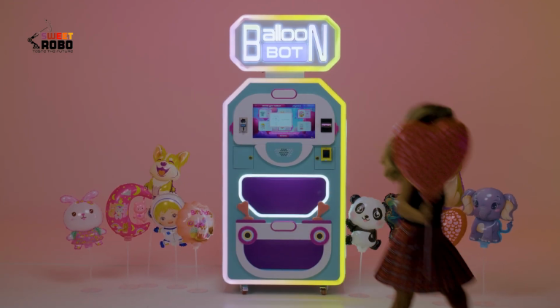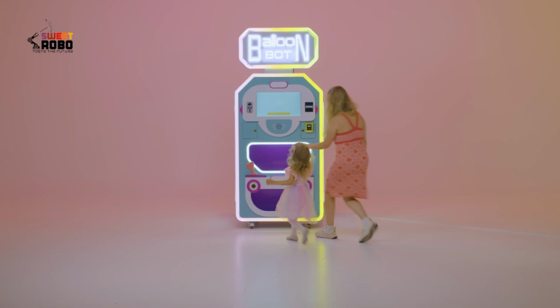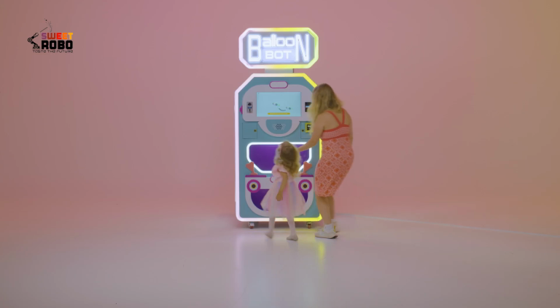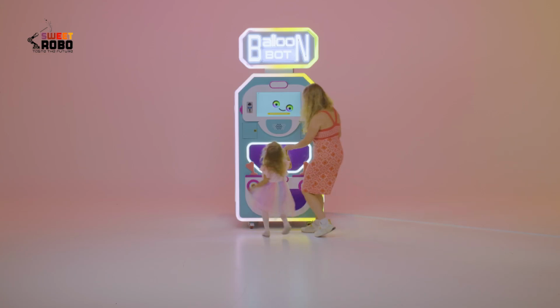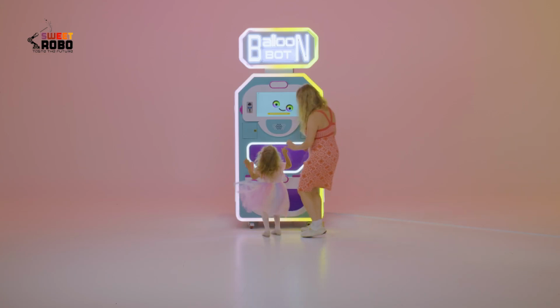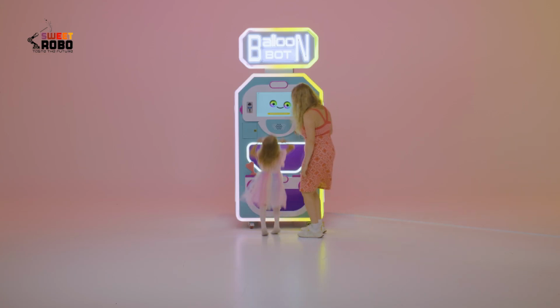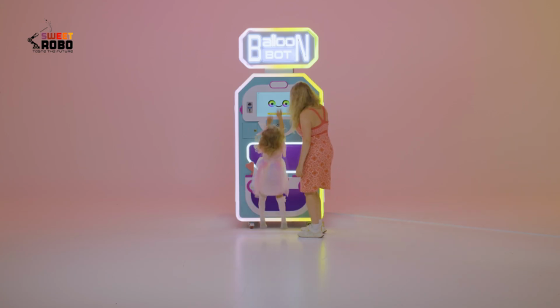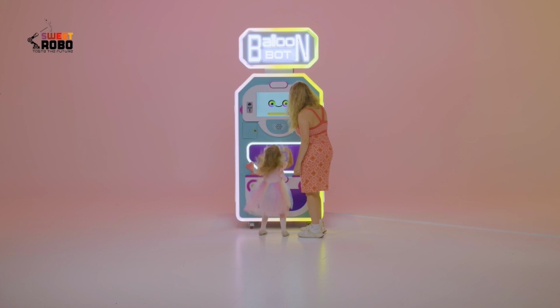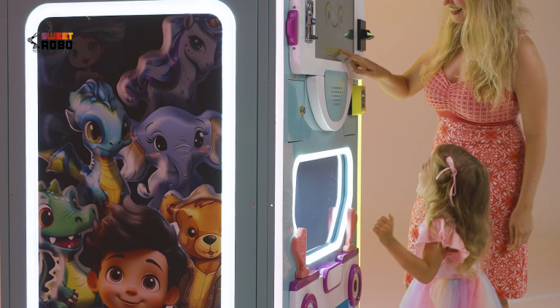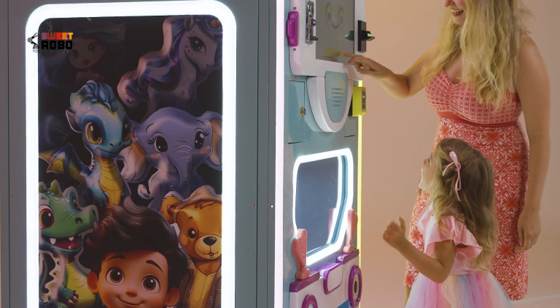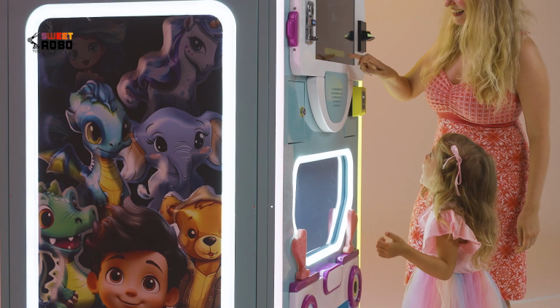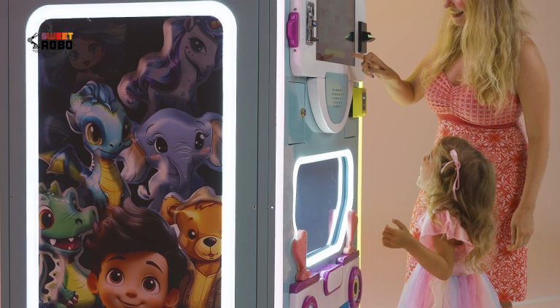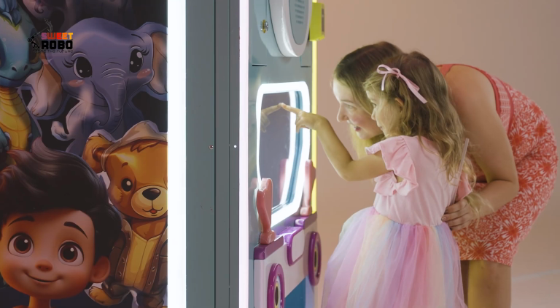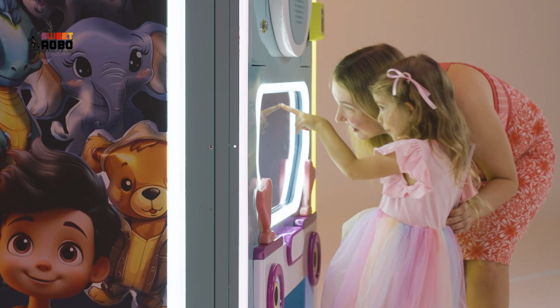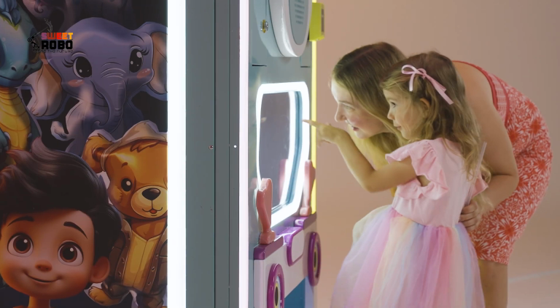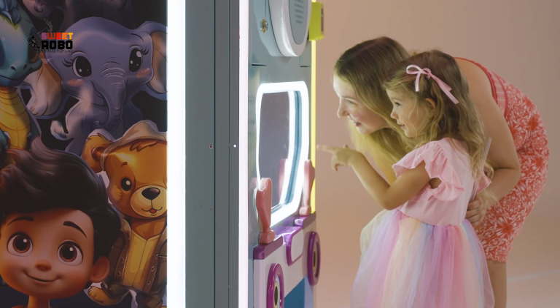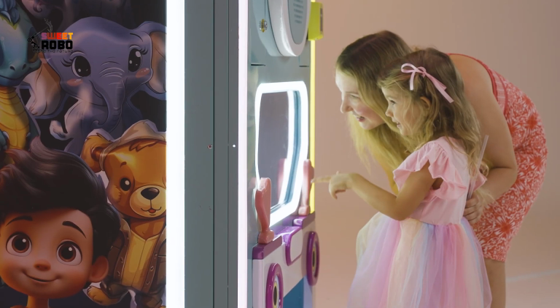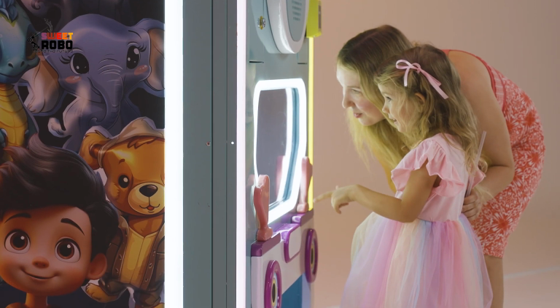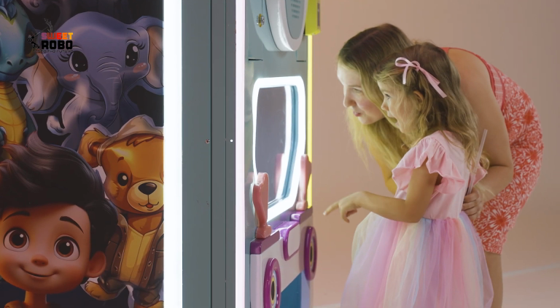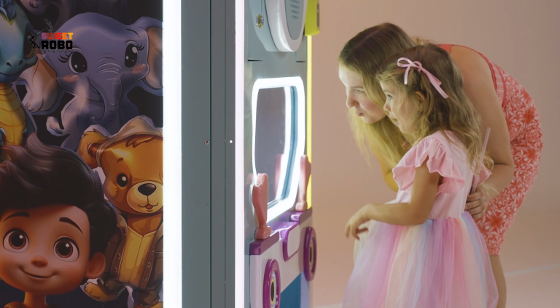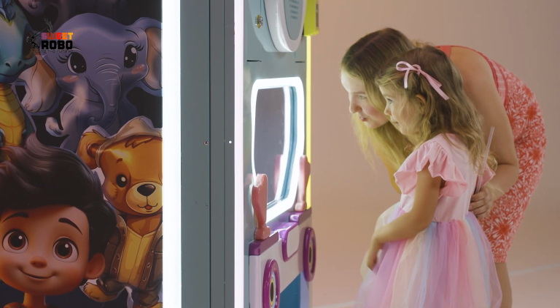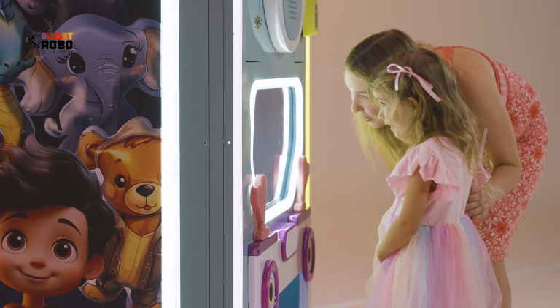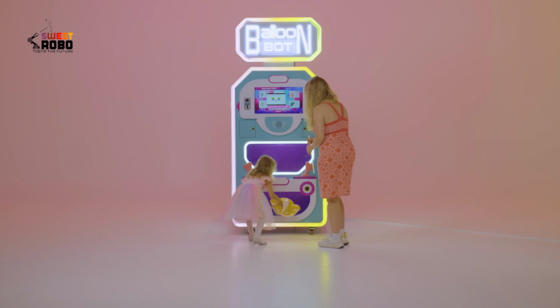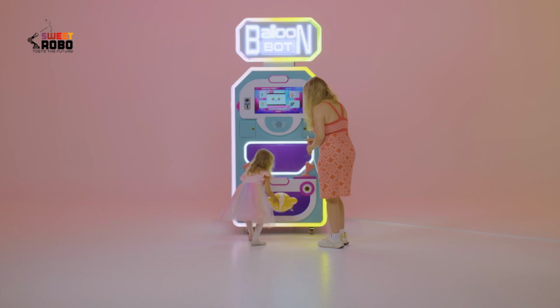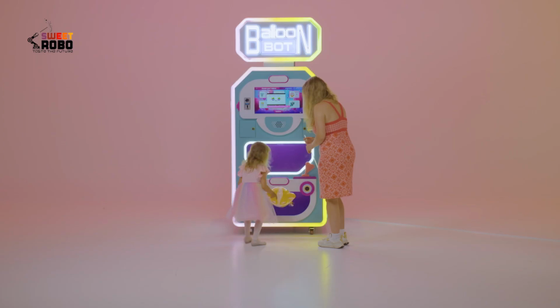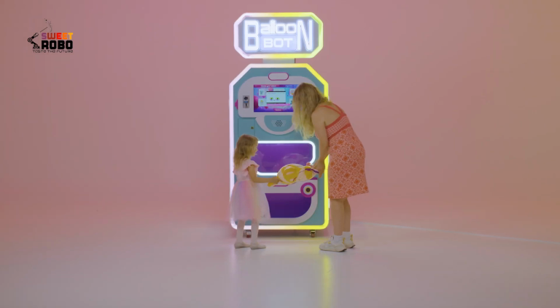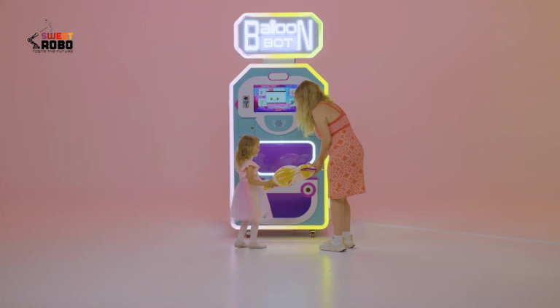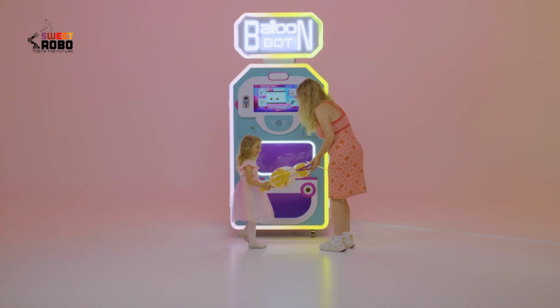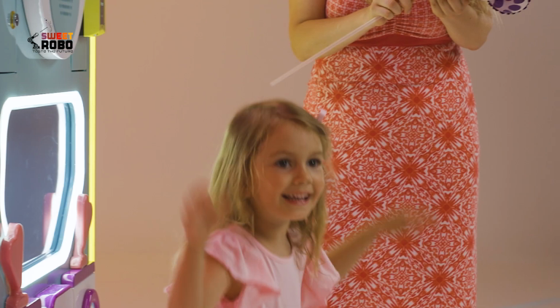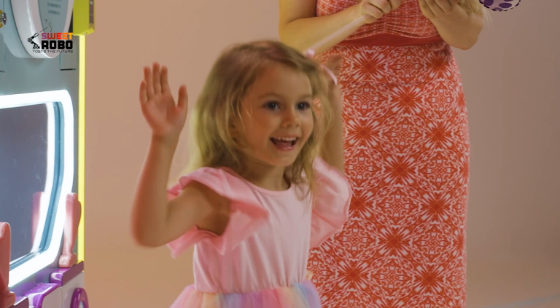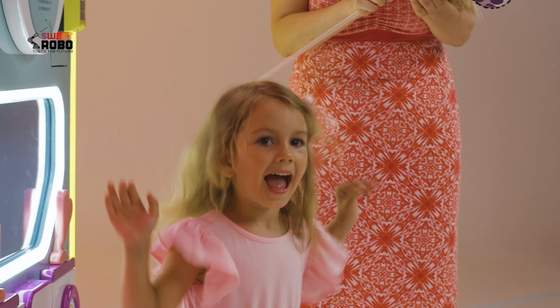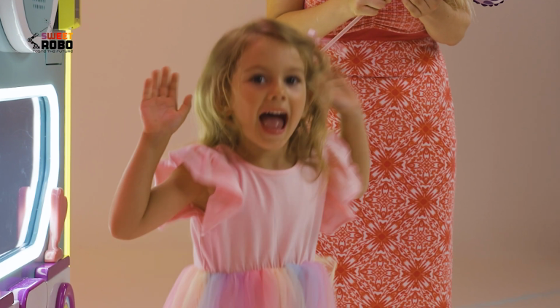With the Balloon Bot, everyone can experience the joy and wonder of magic, creating unforgettable moments of happiness.